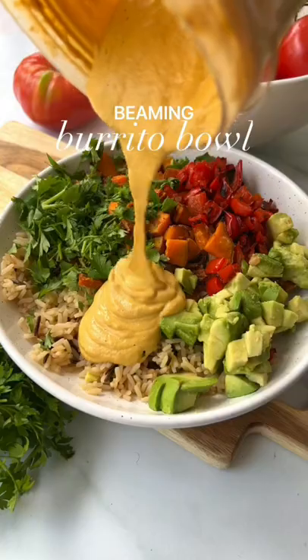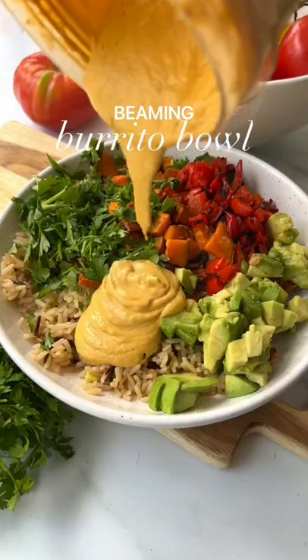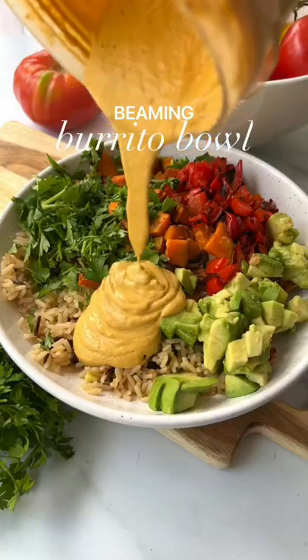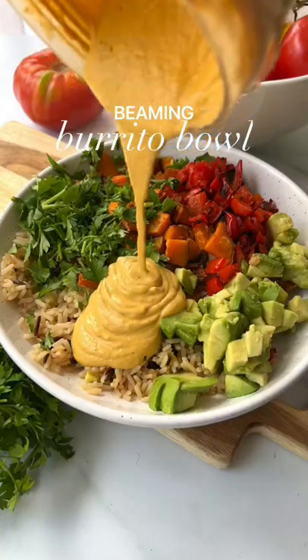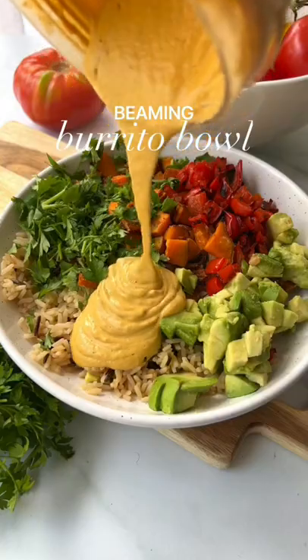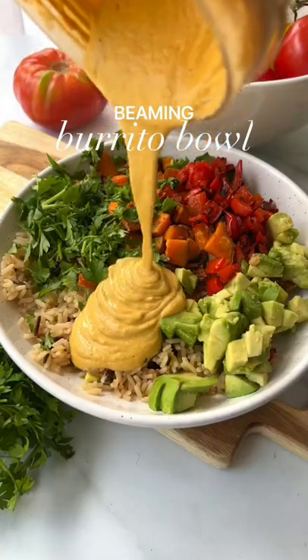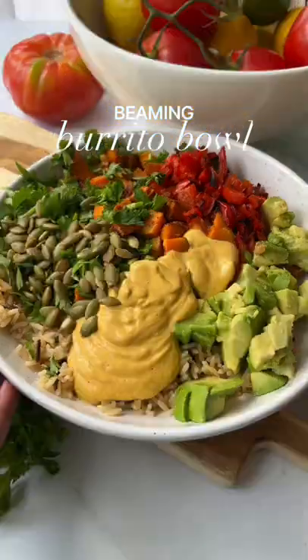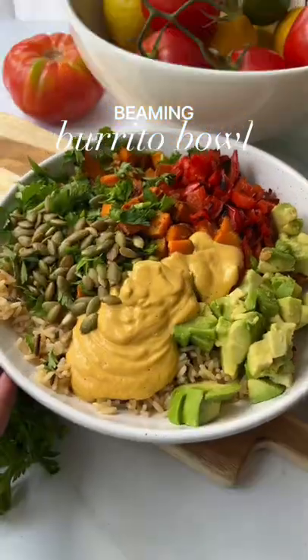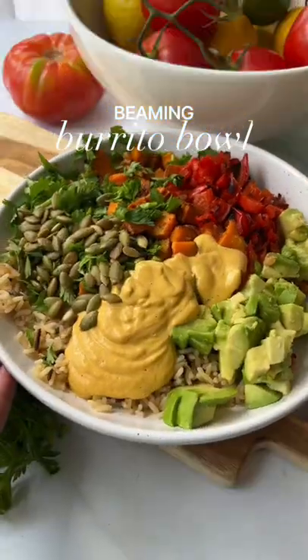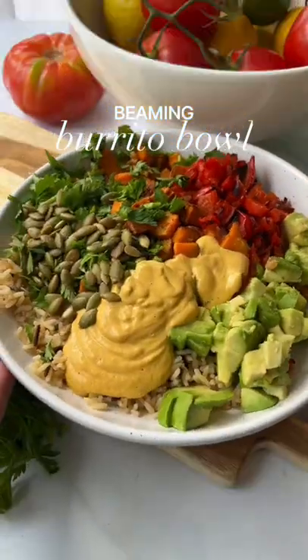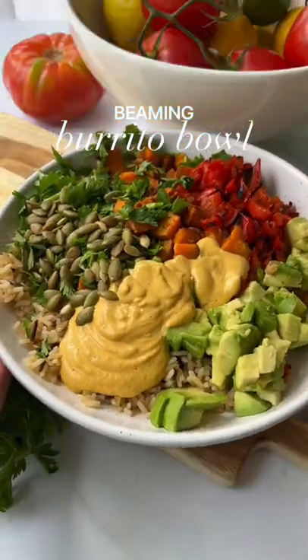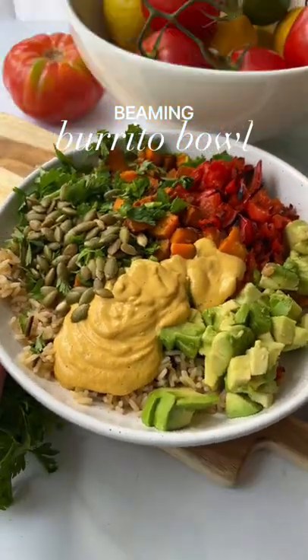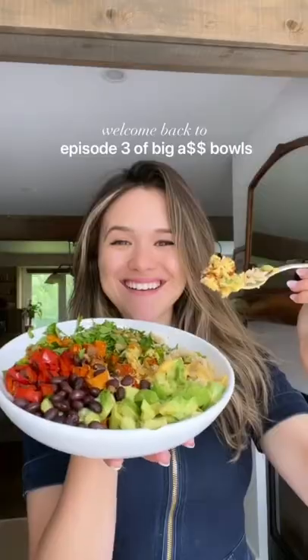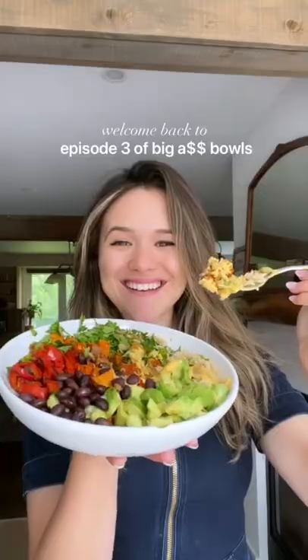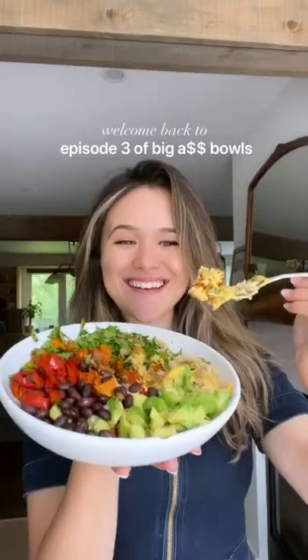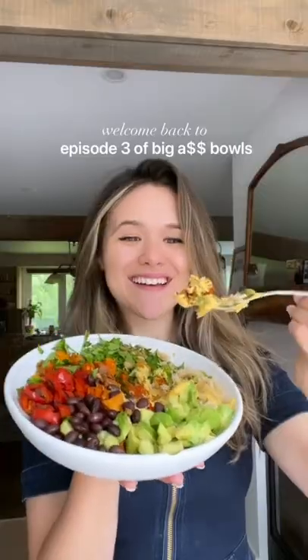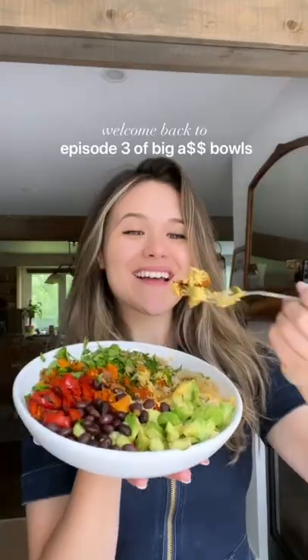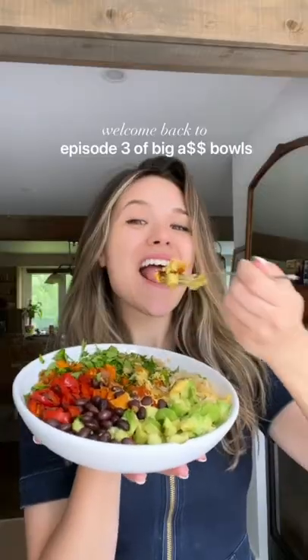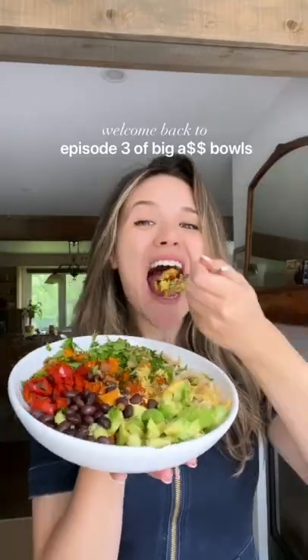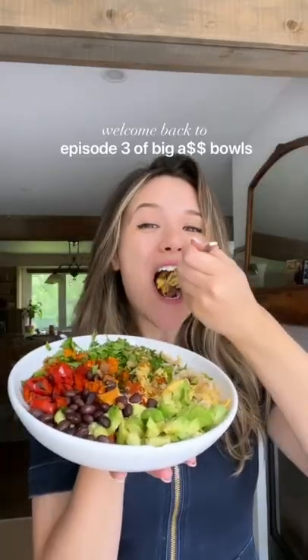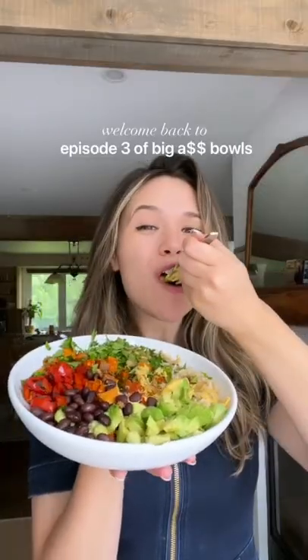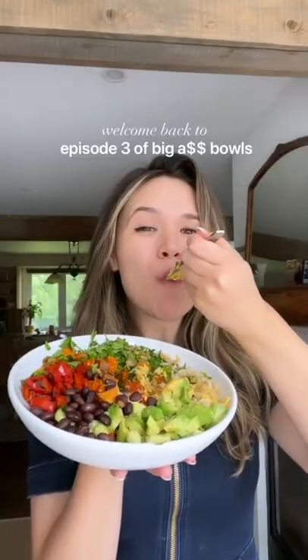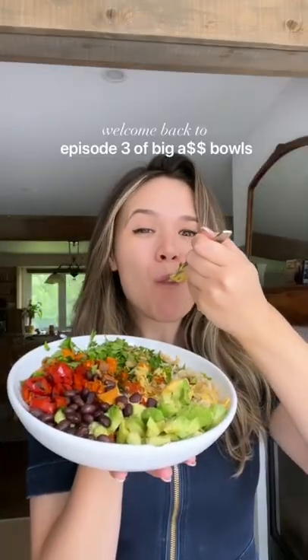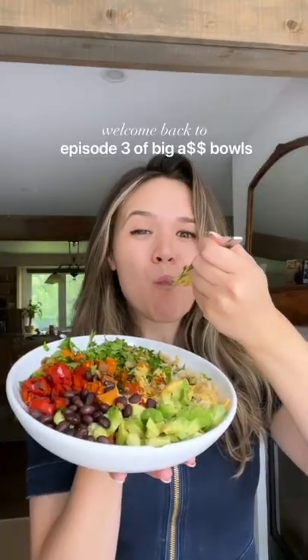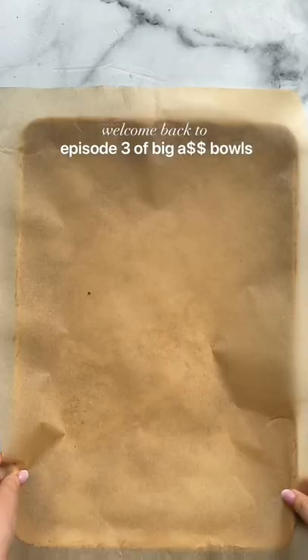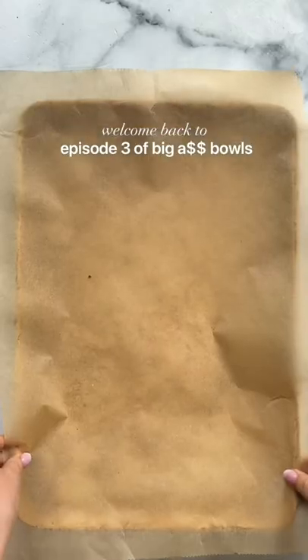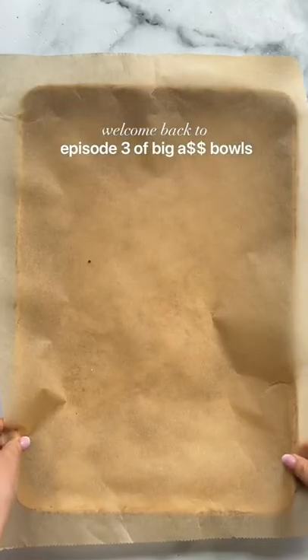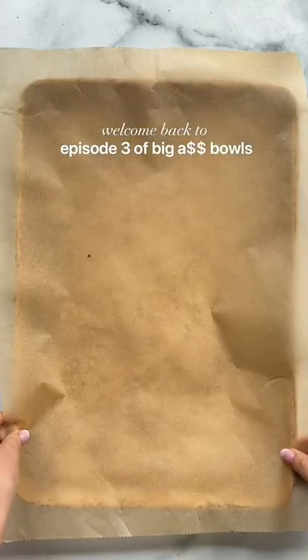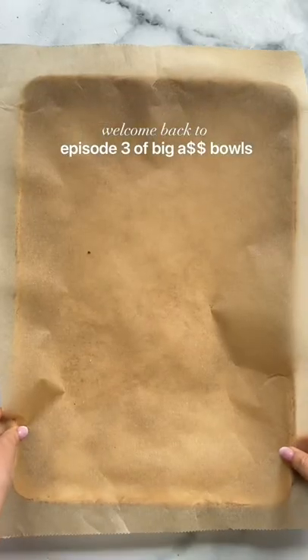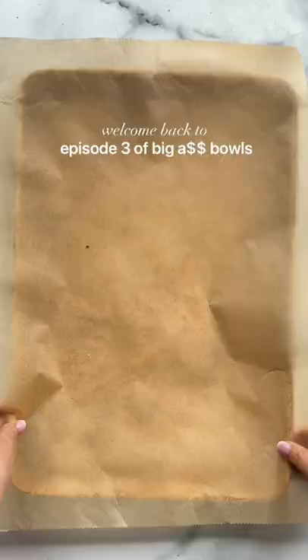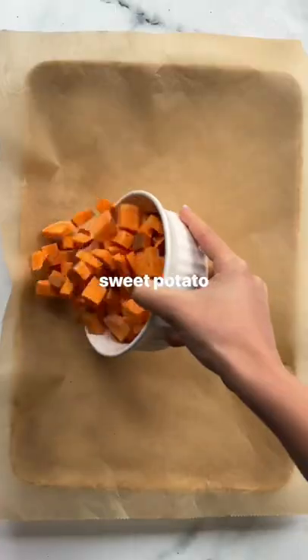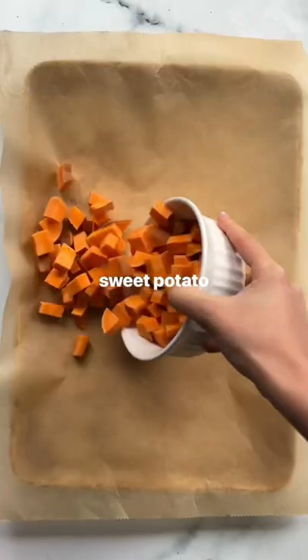Welcome back to Big Ass Bowls. This is the Beaming Burrito Bowl.